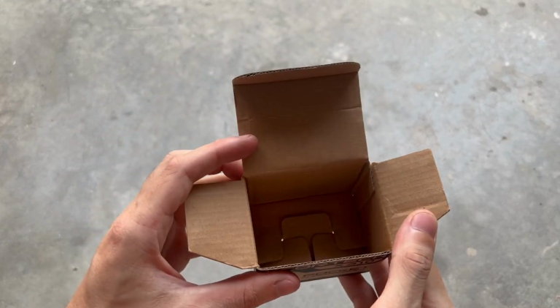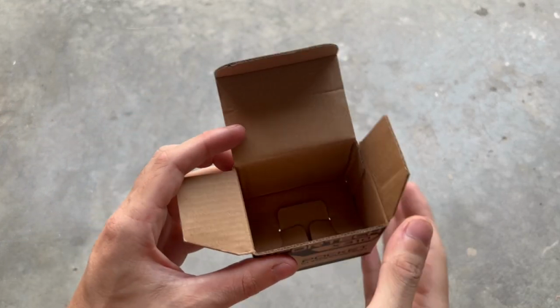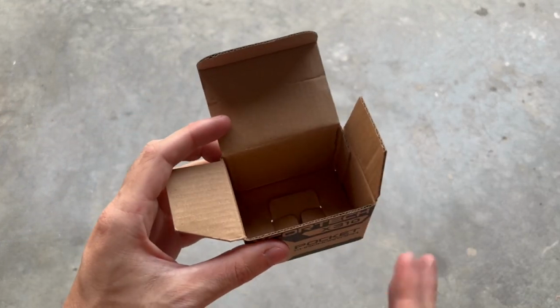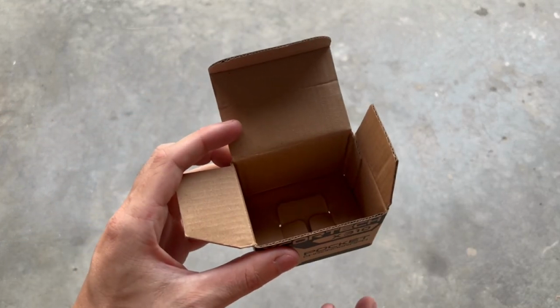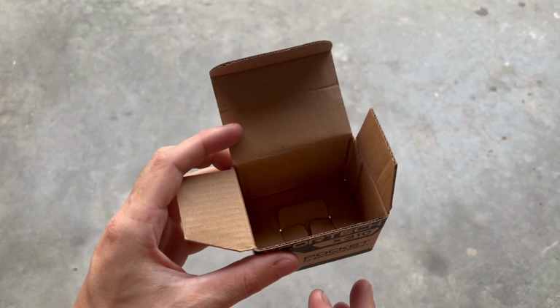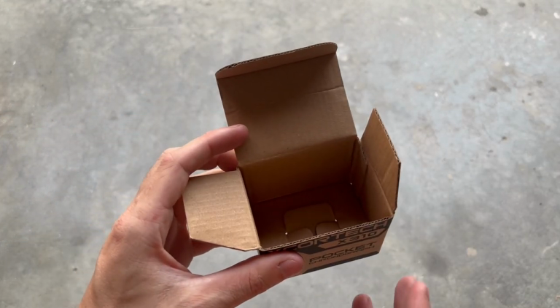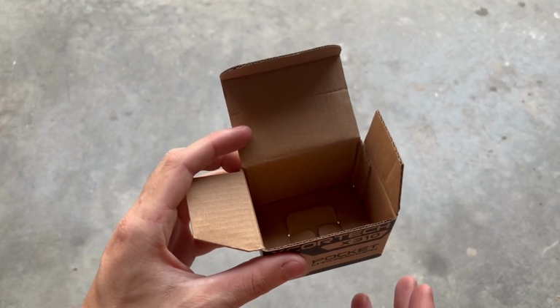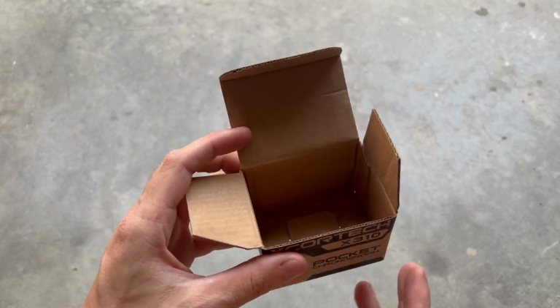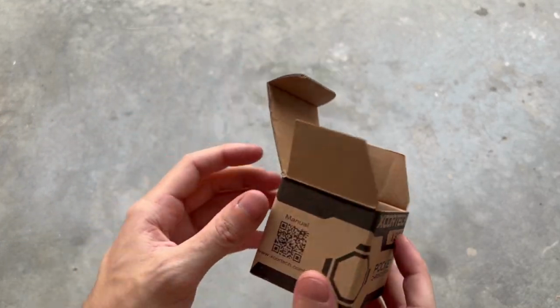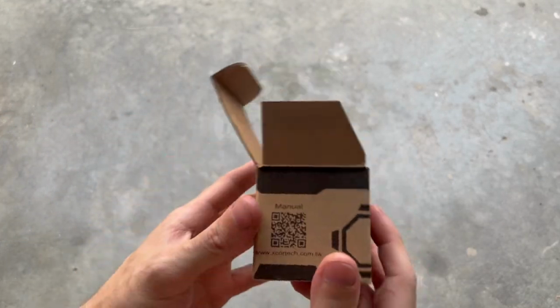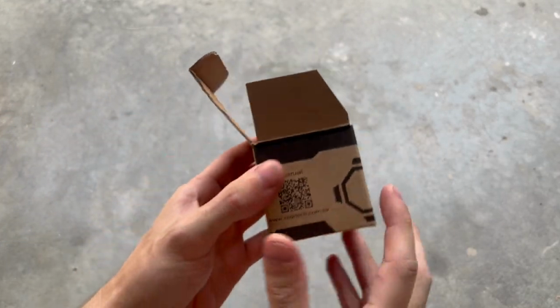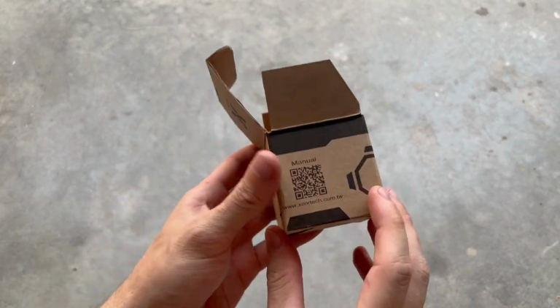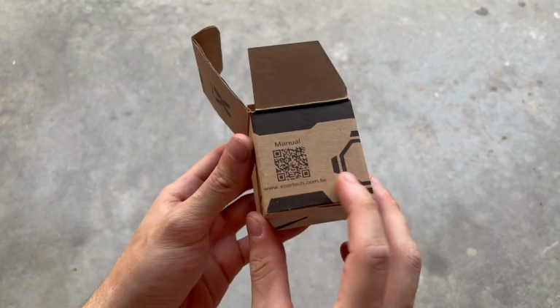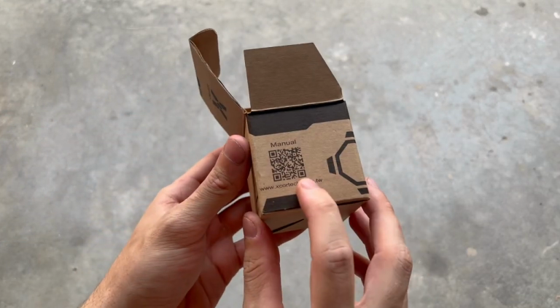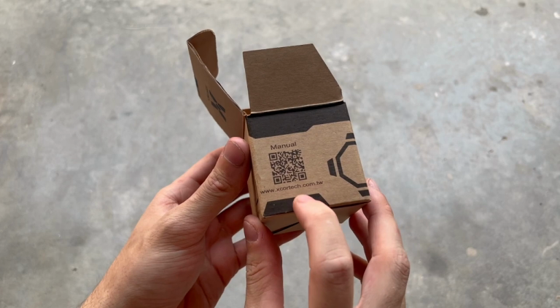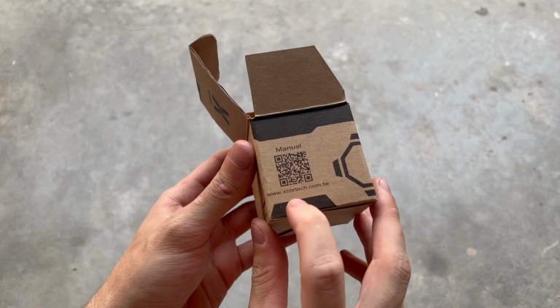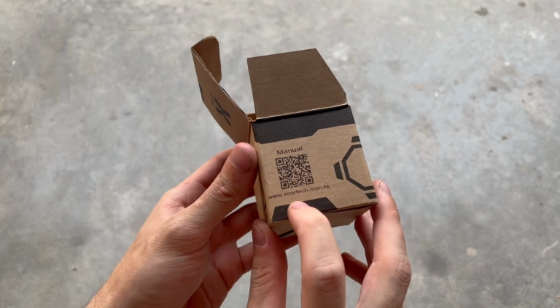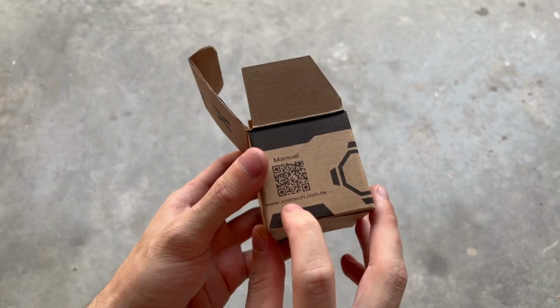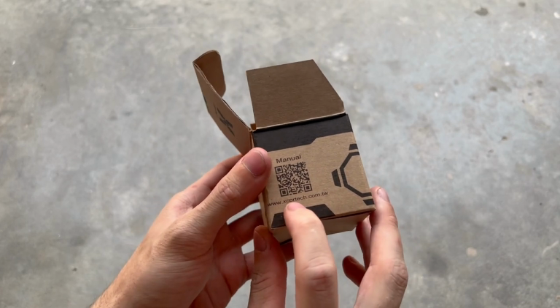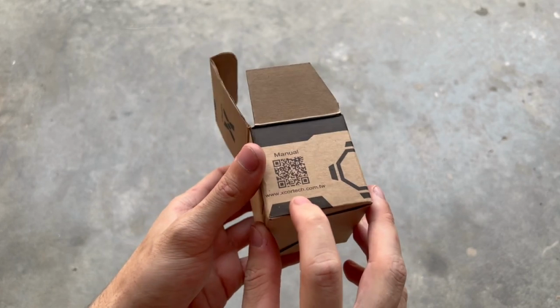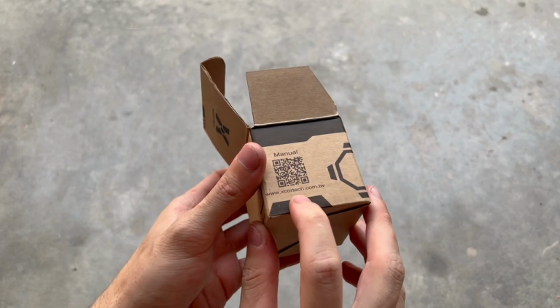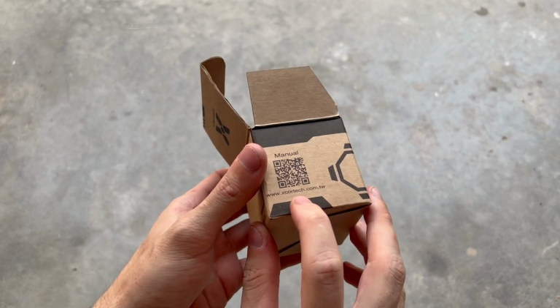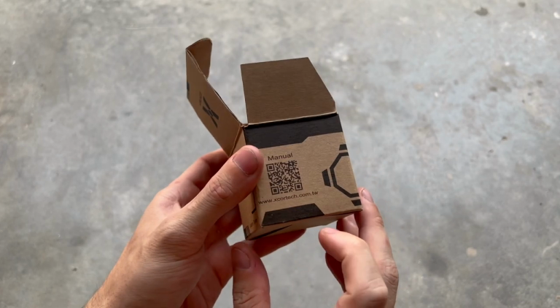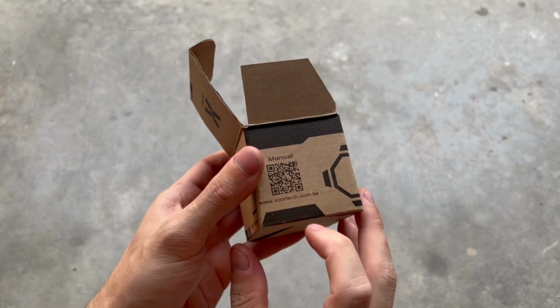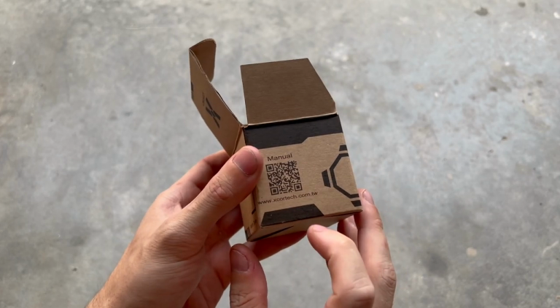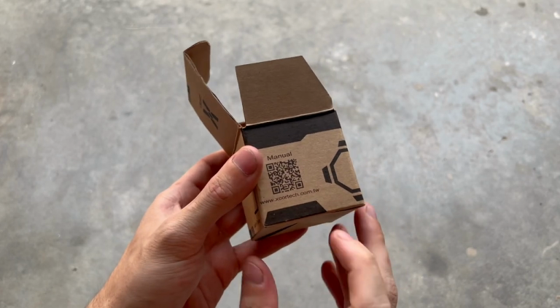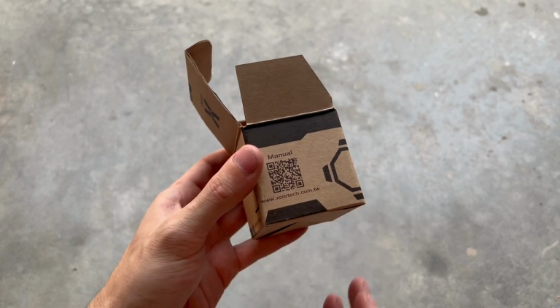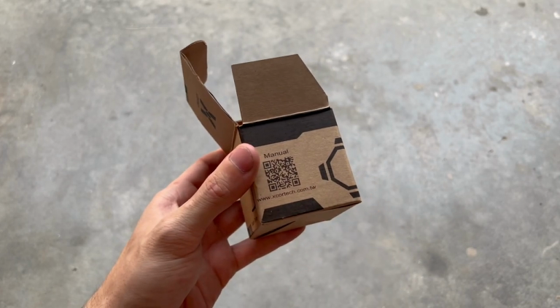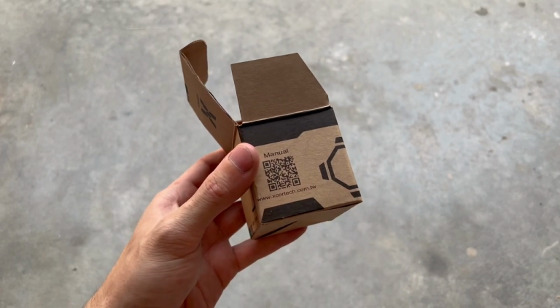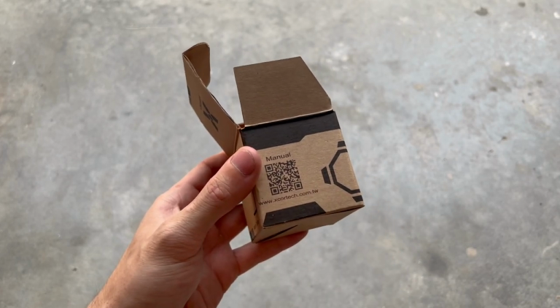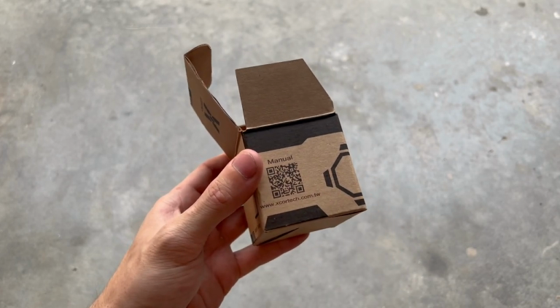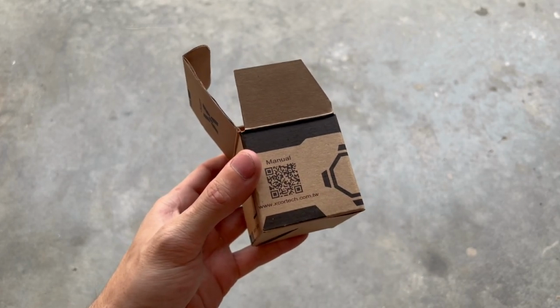There's no charging cables or anything. However, if you look at the side of the box, you can scan it with your phone and you'll get the instruction manual.